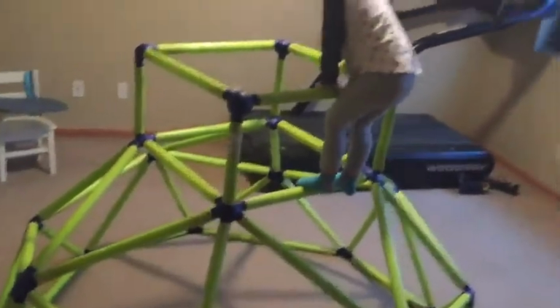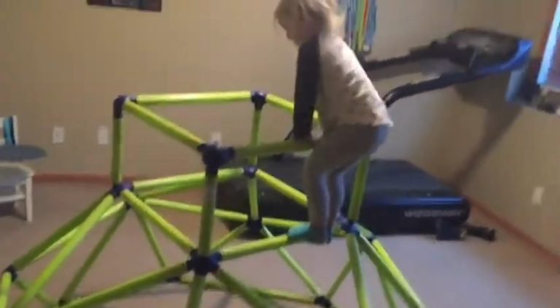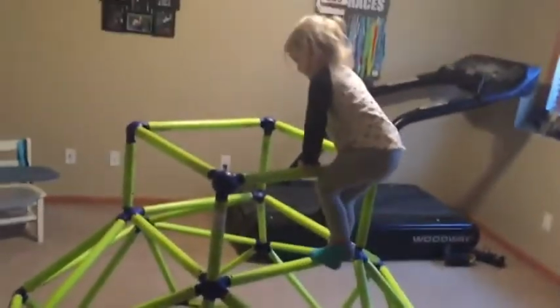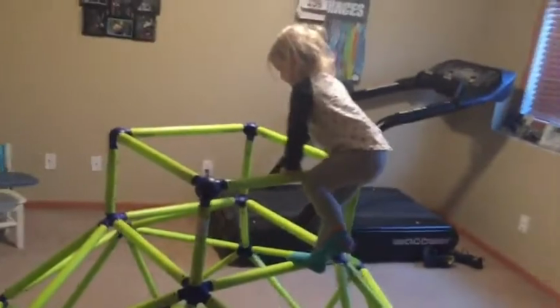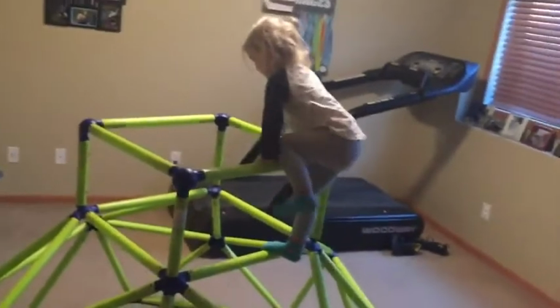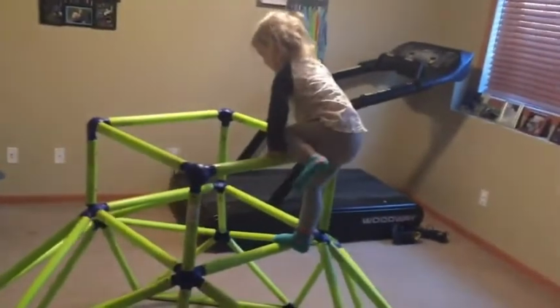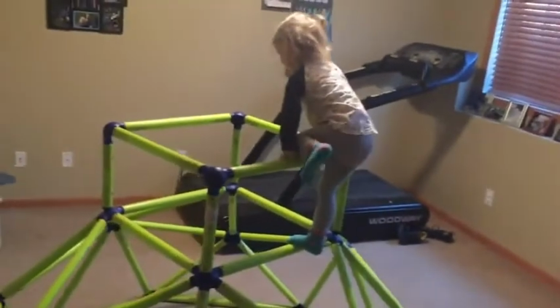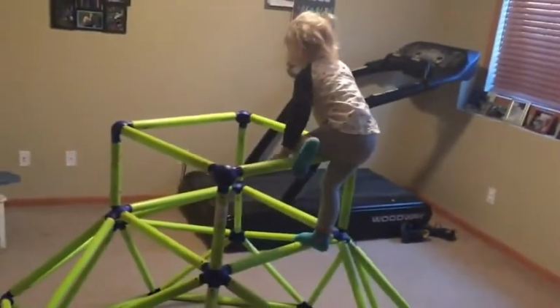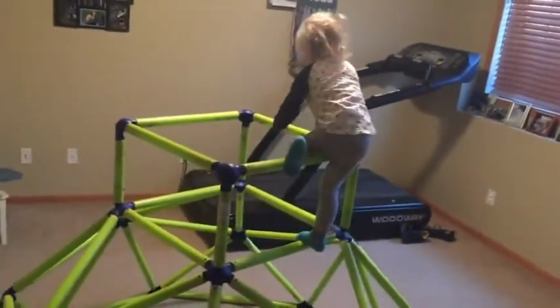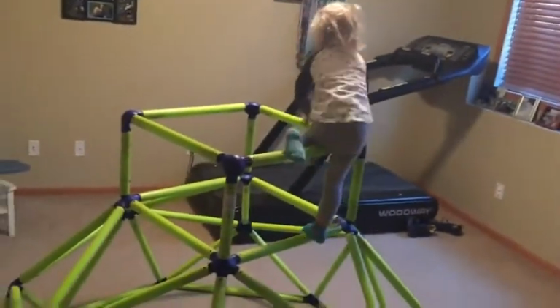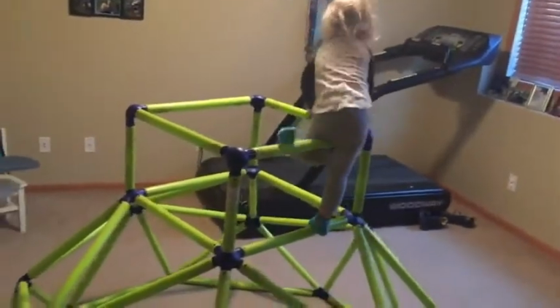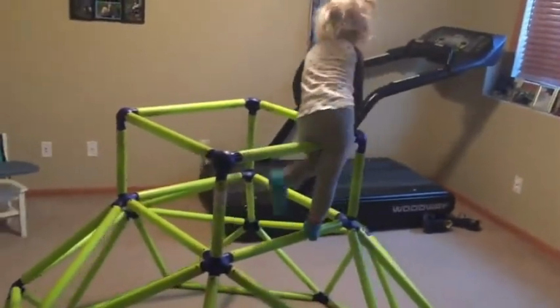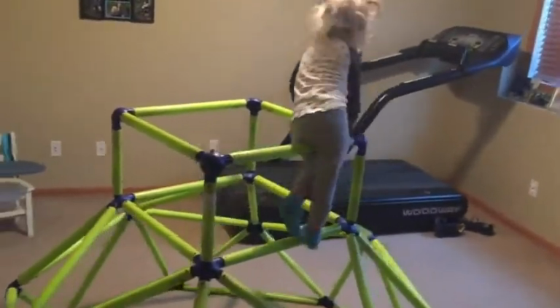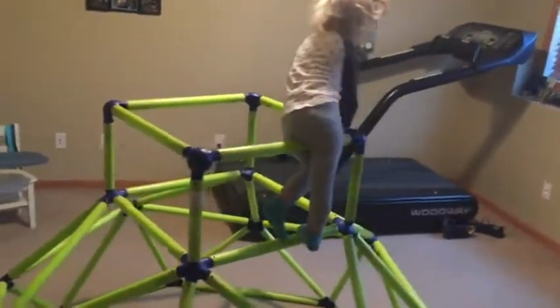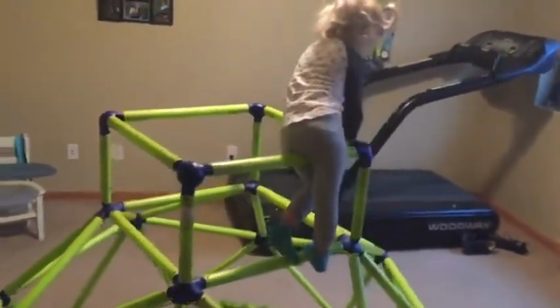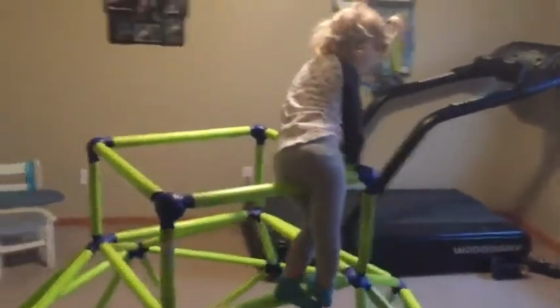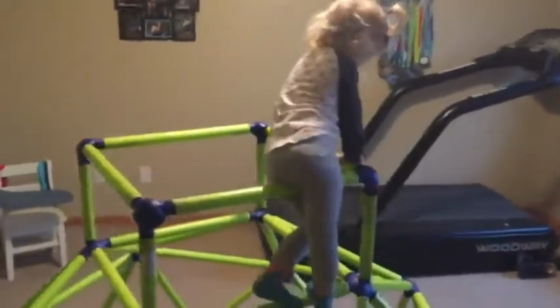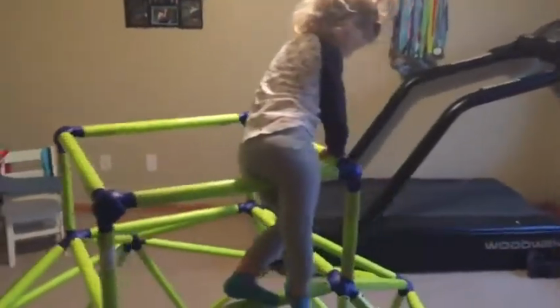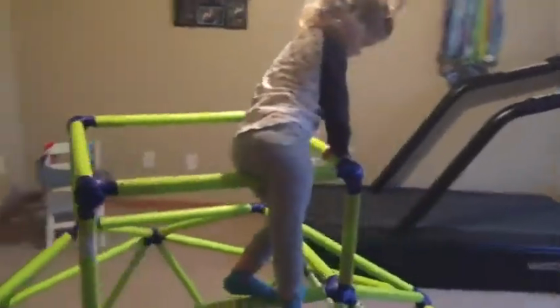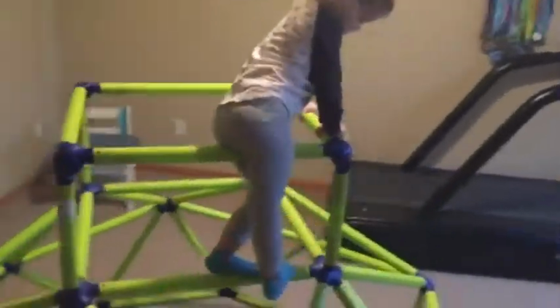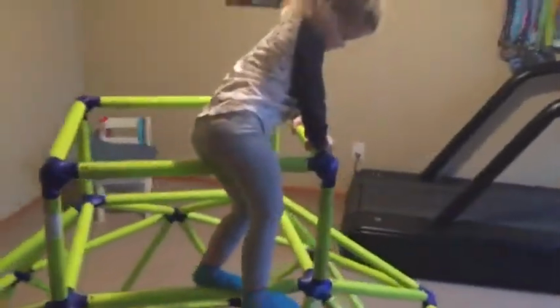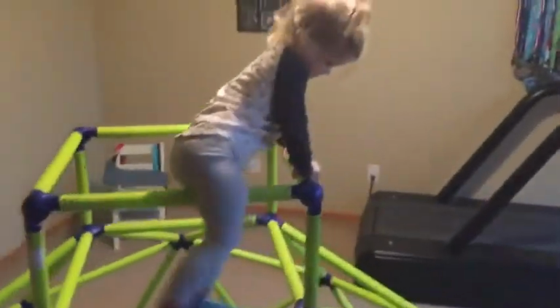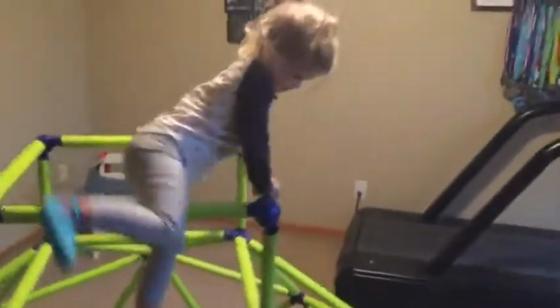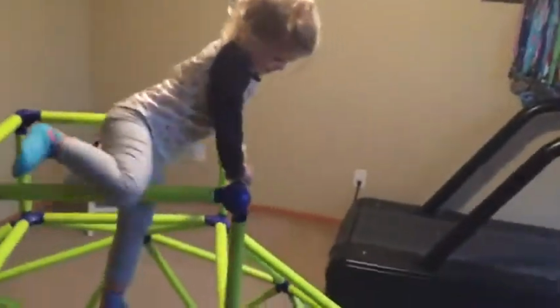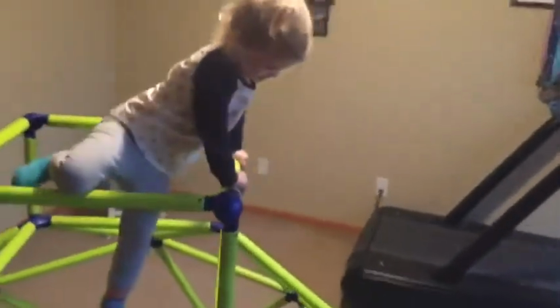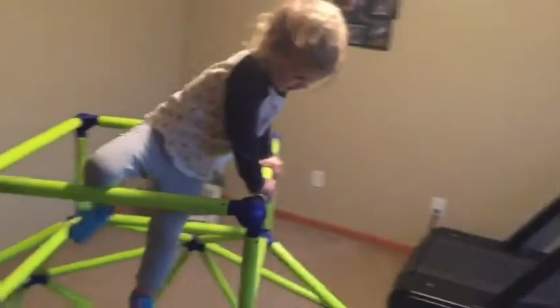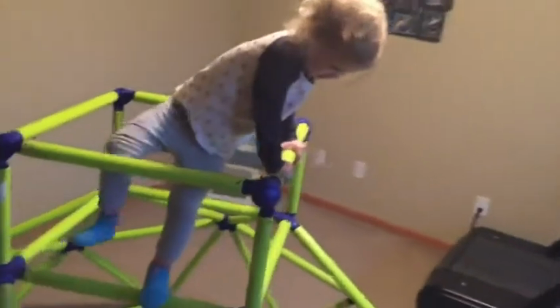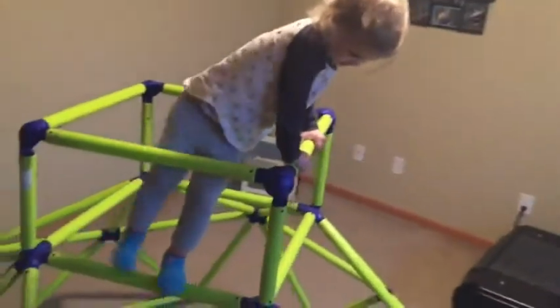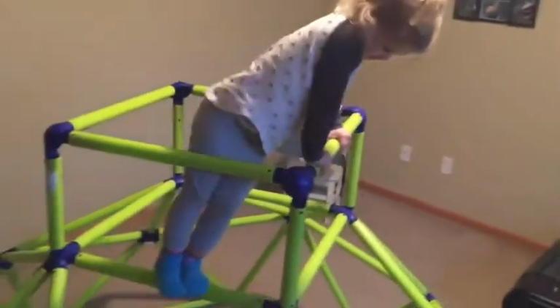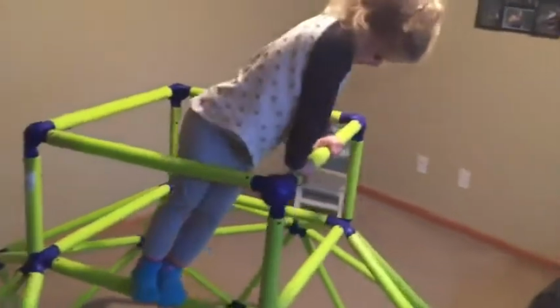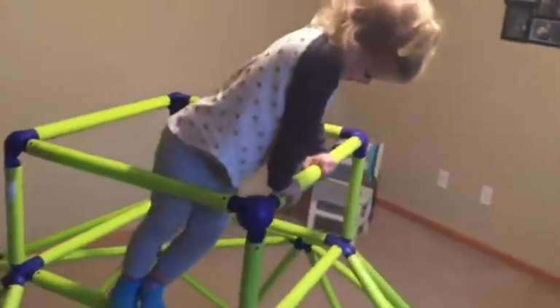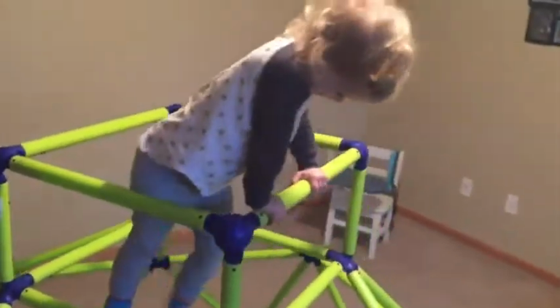She gets some exercise, she learns coordination, and she has a lot of fun with it. We turn it into forts from time to time by putting blankets.